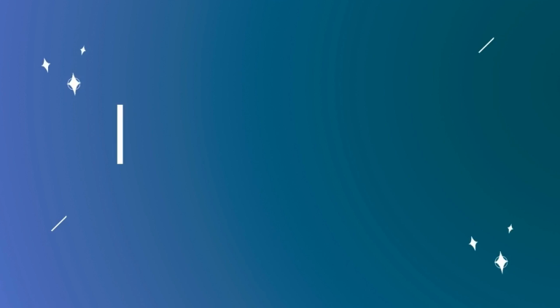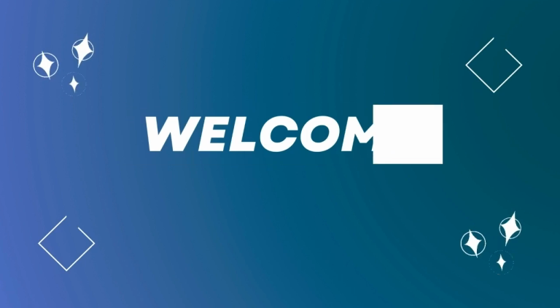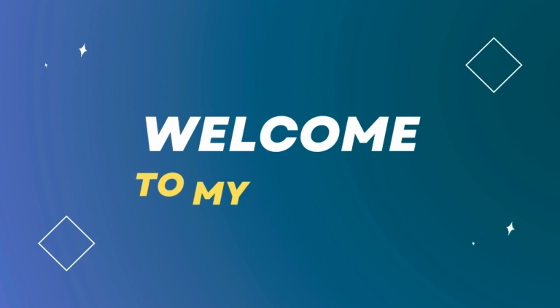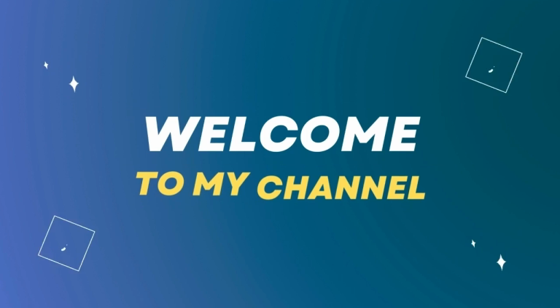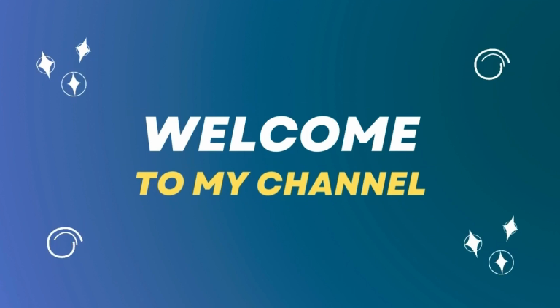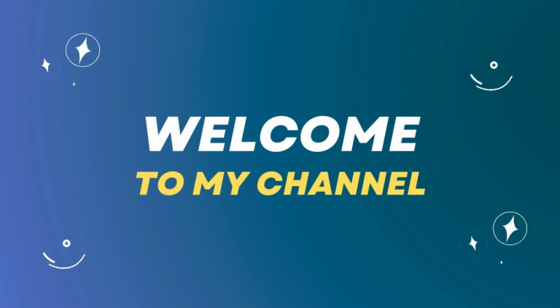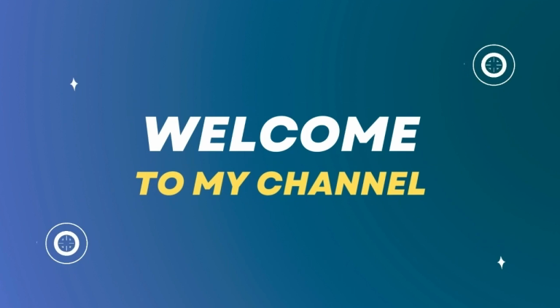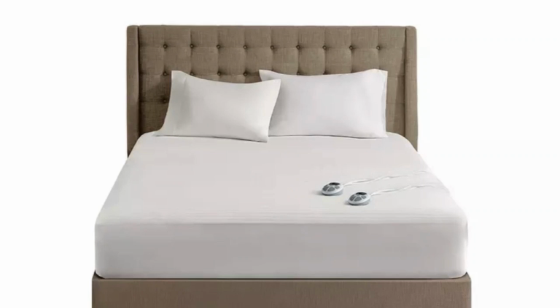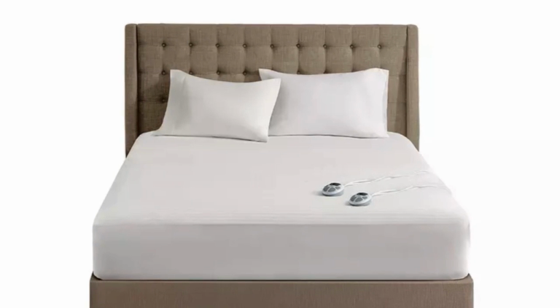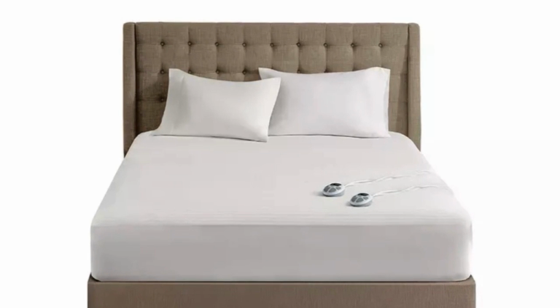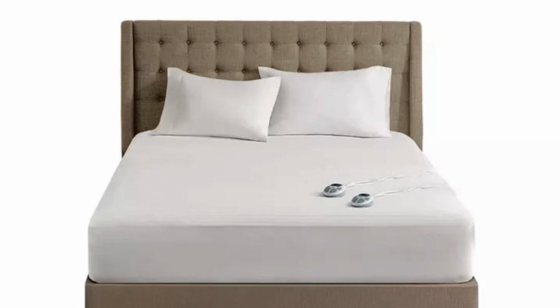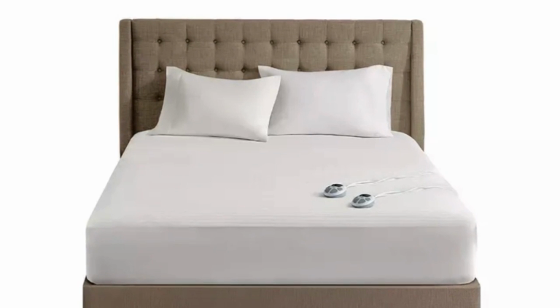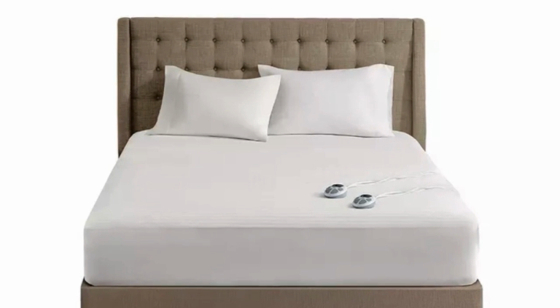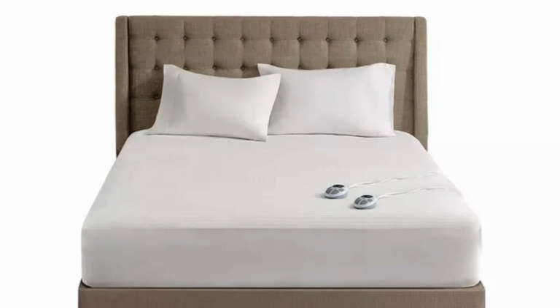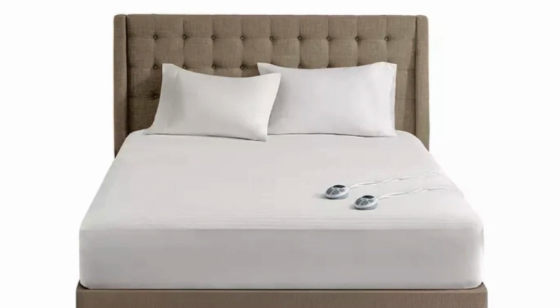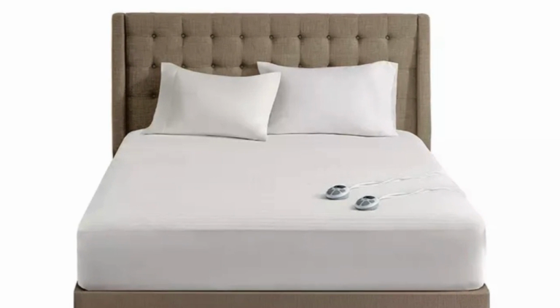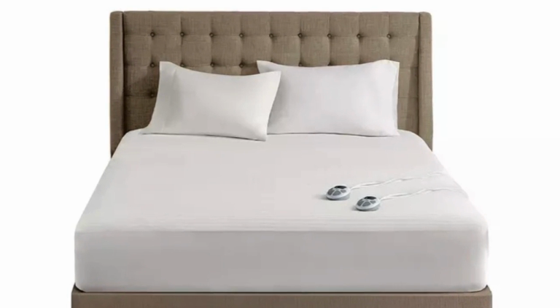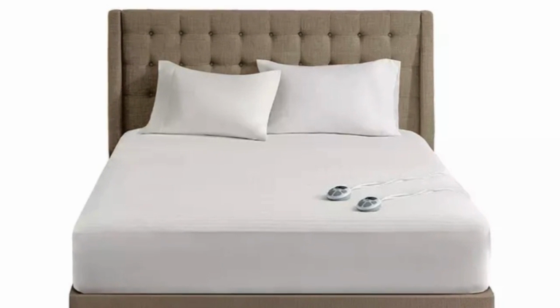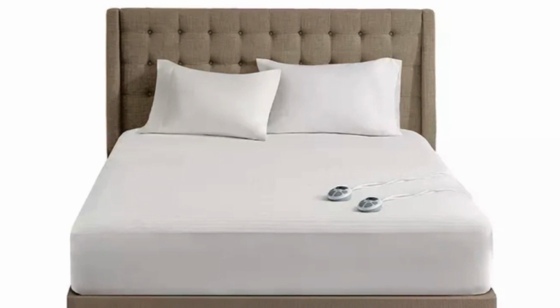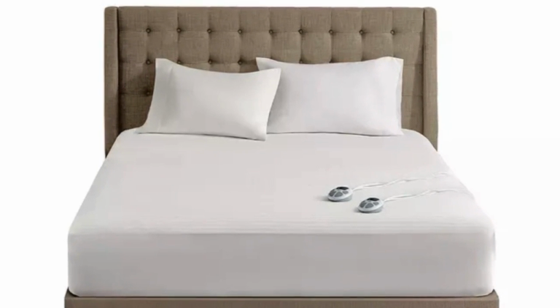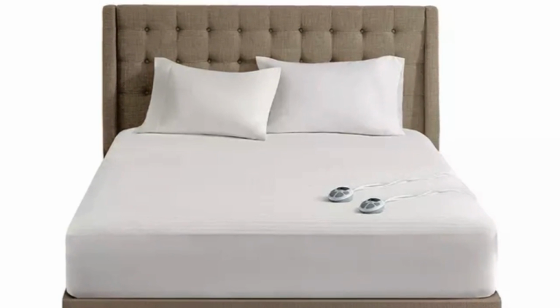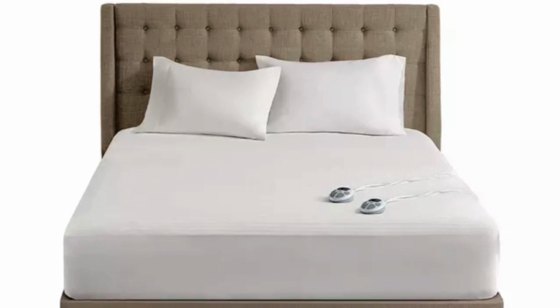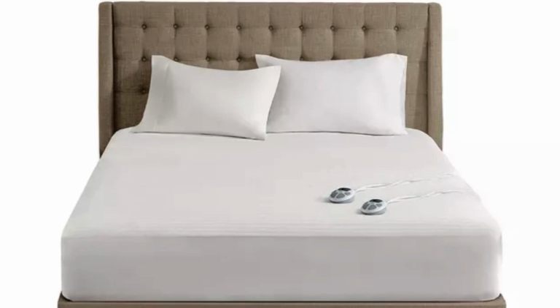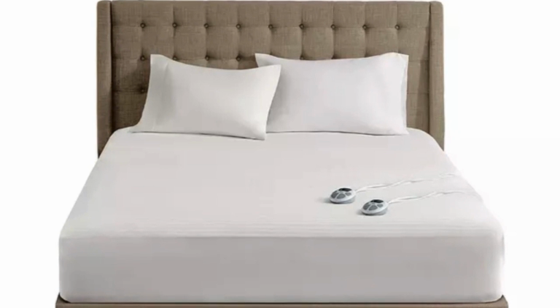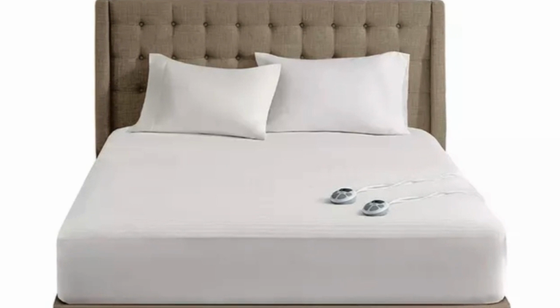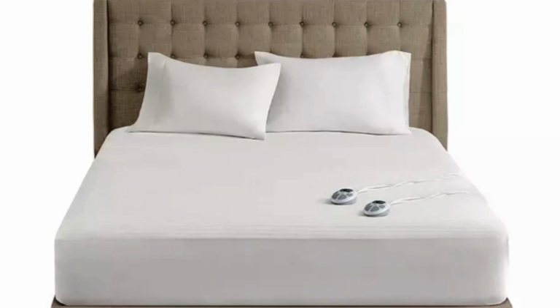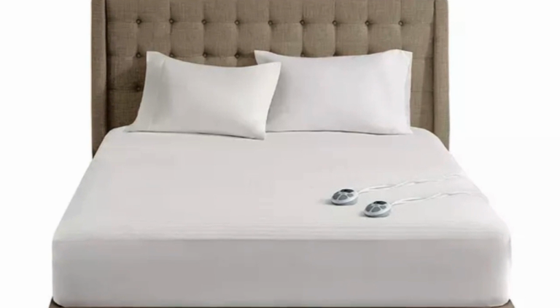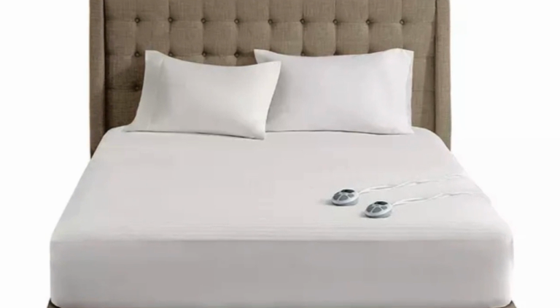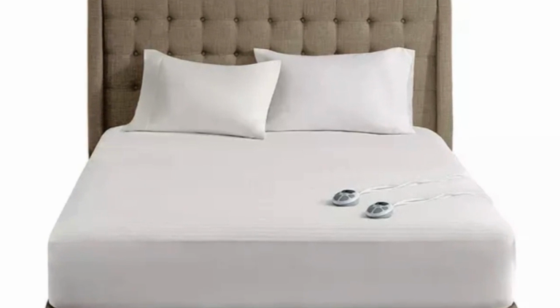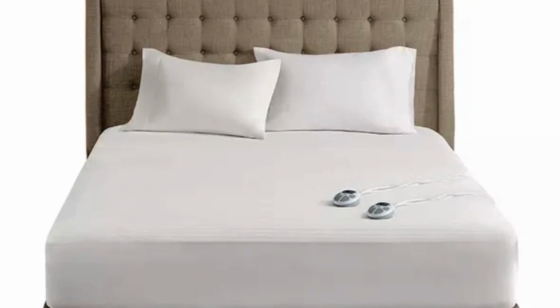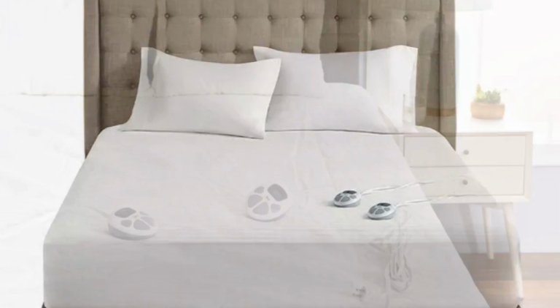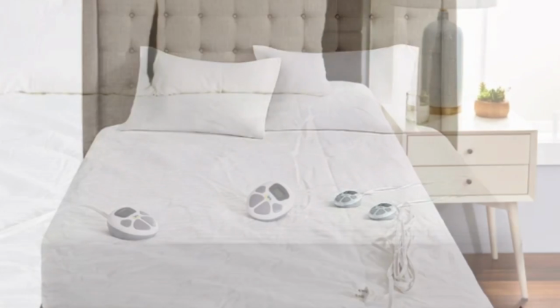Welcome to my channel. Why you should get it: the waterproof material is durable and protects your mattress from staining.